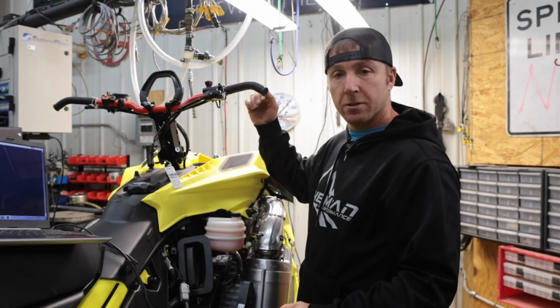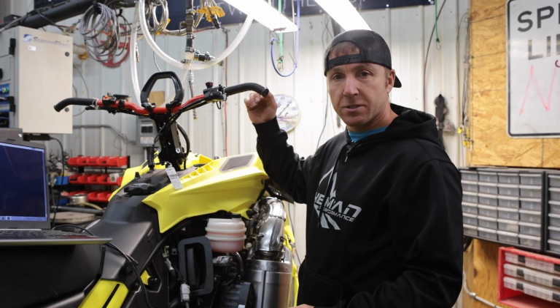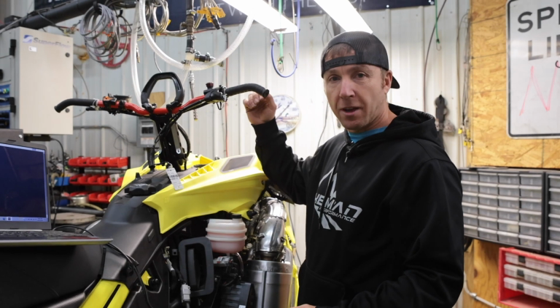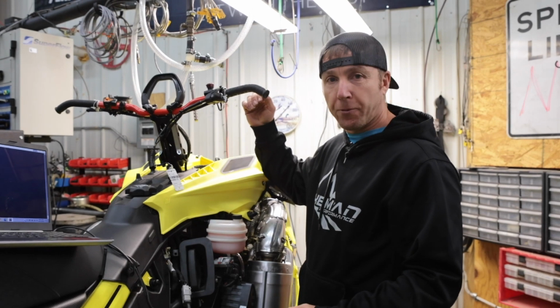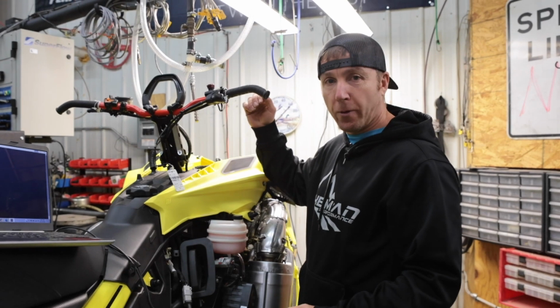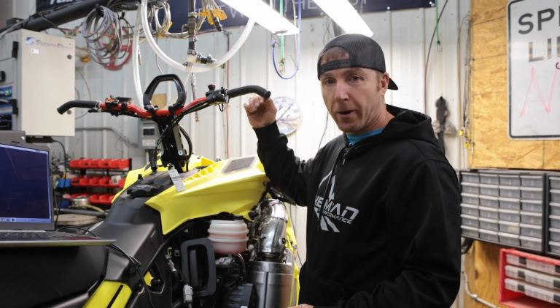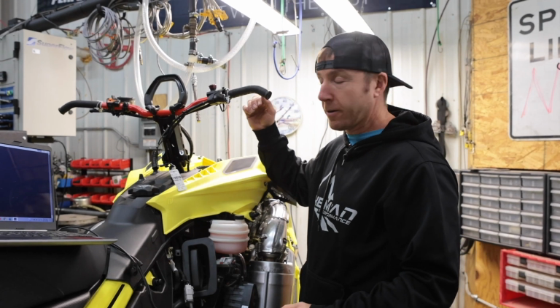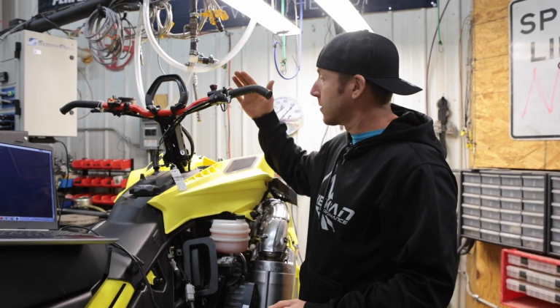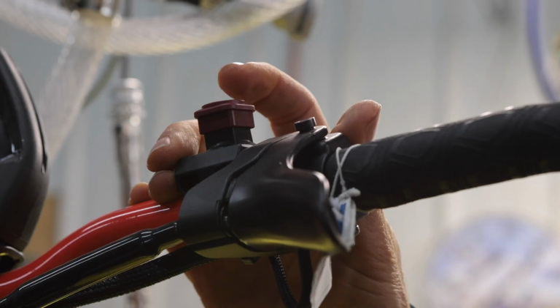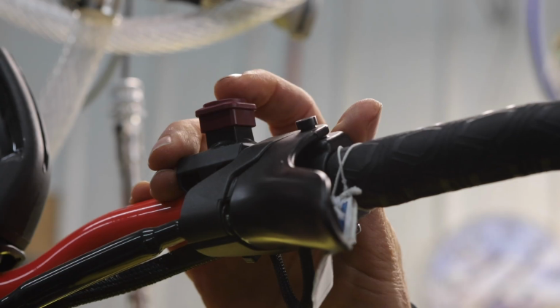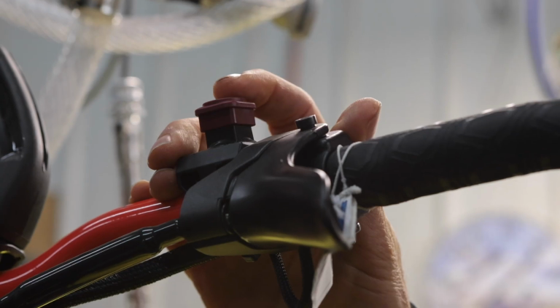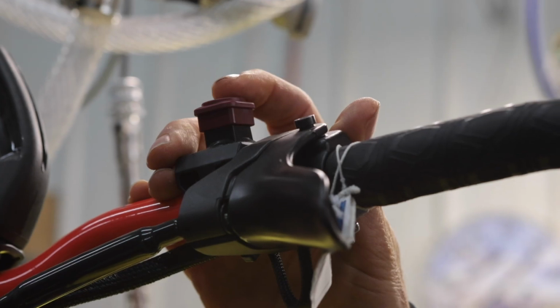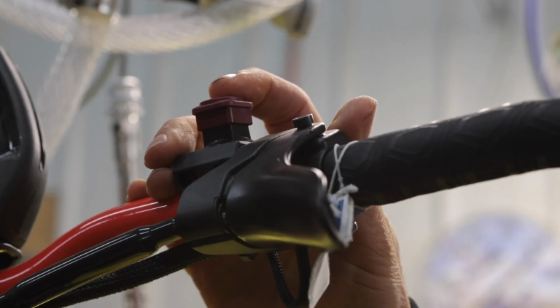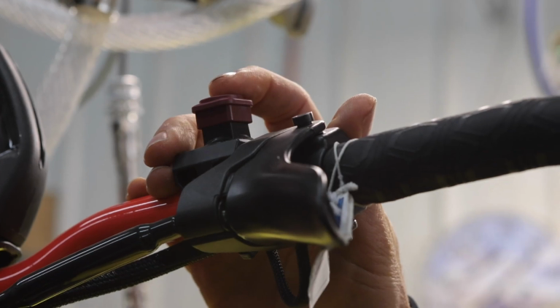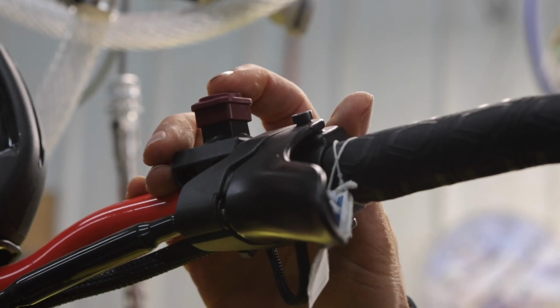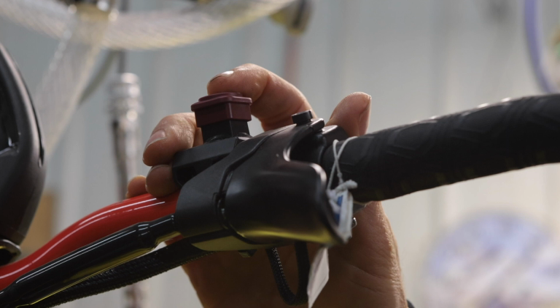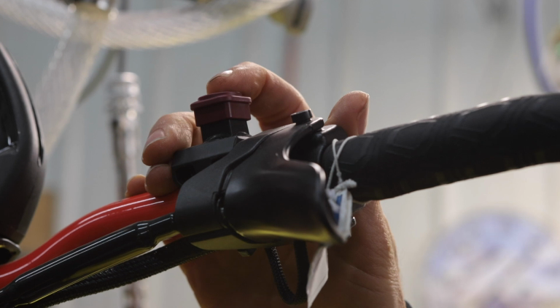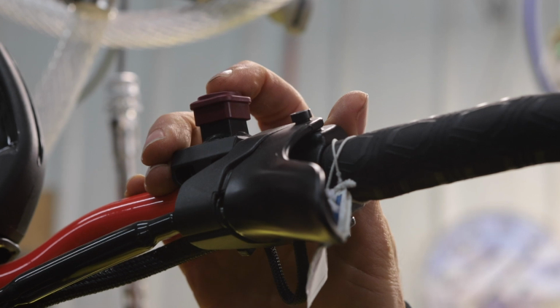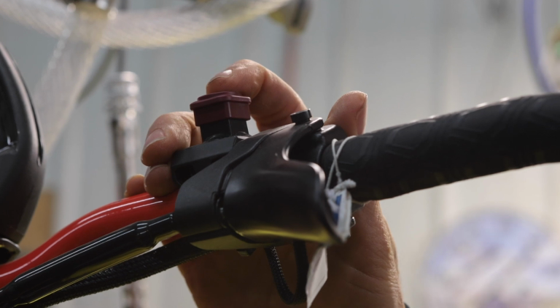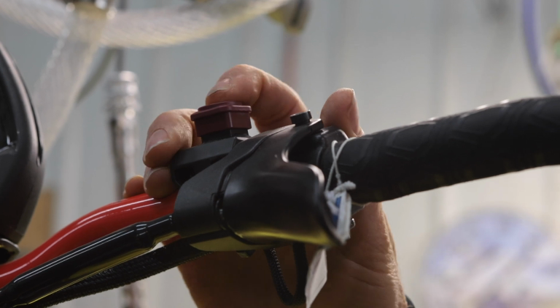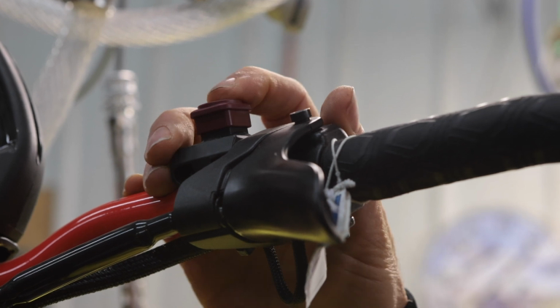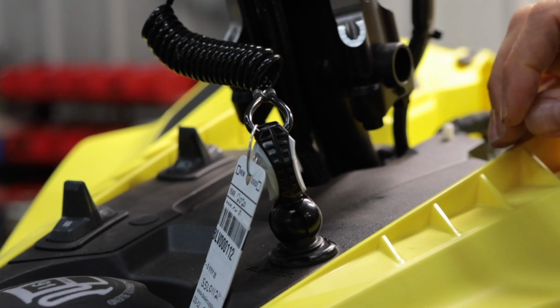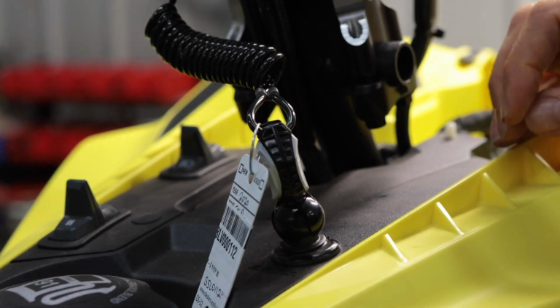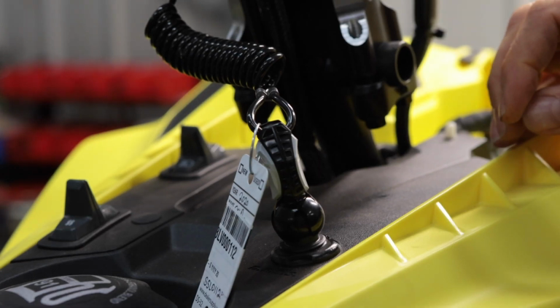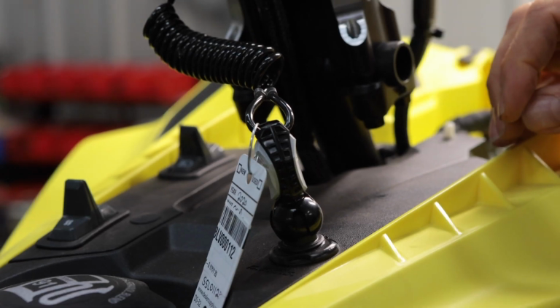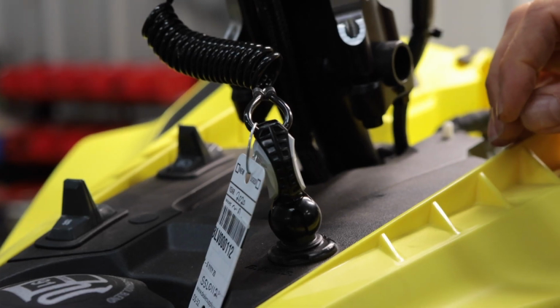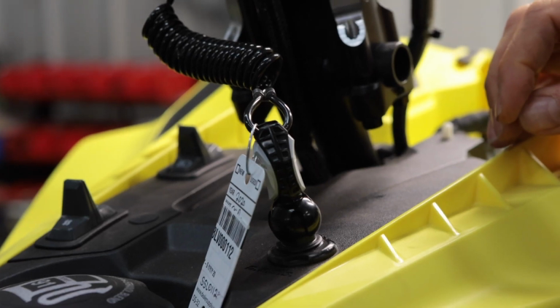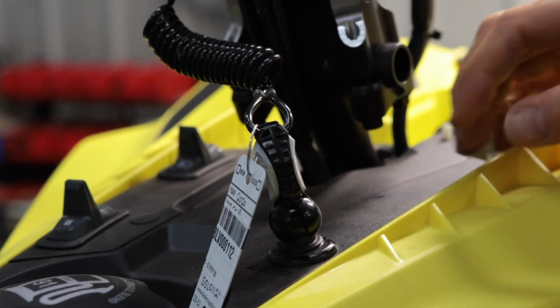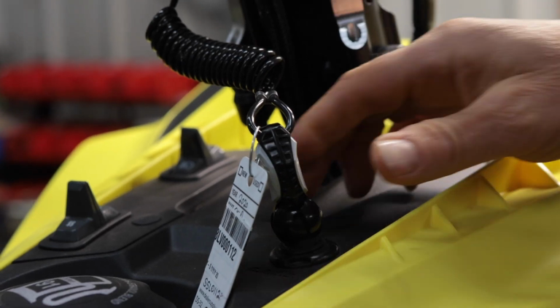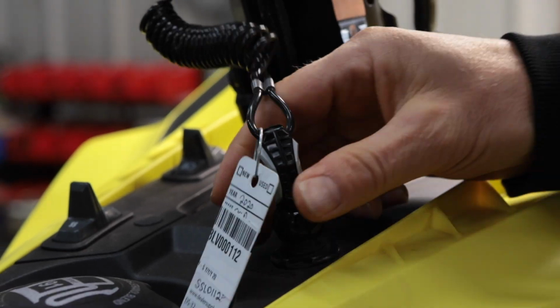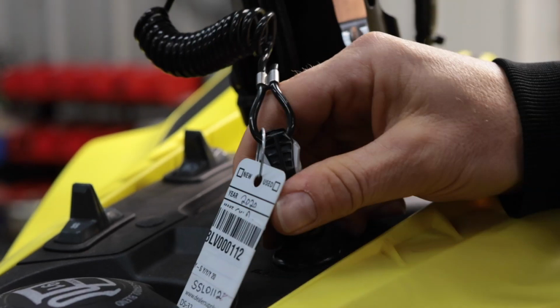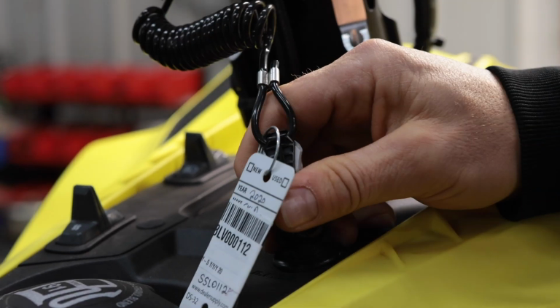Step four: make sure that the kill switch is off and the tether is unplugged.